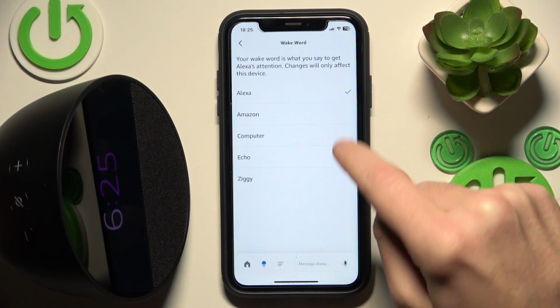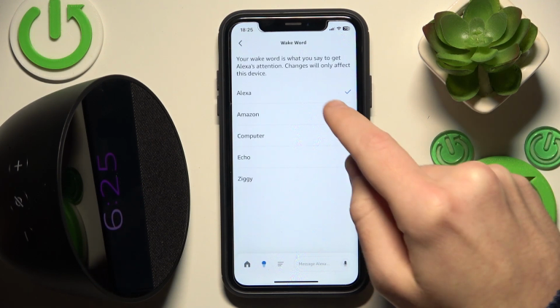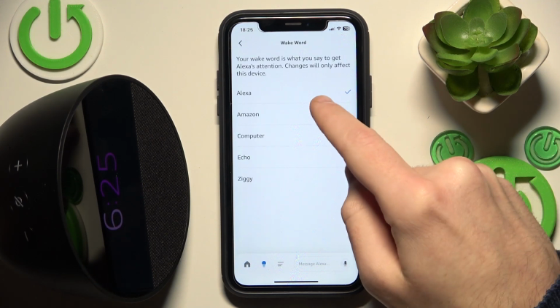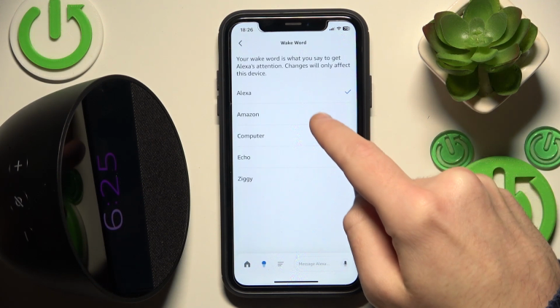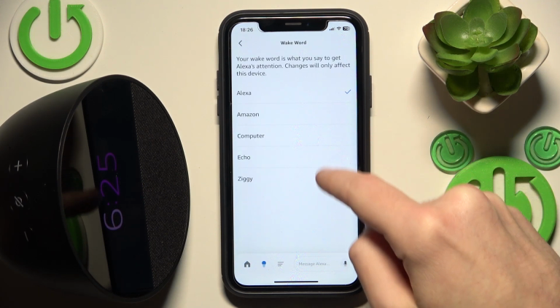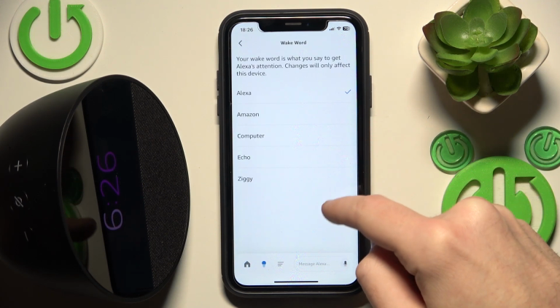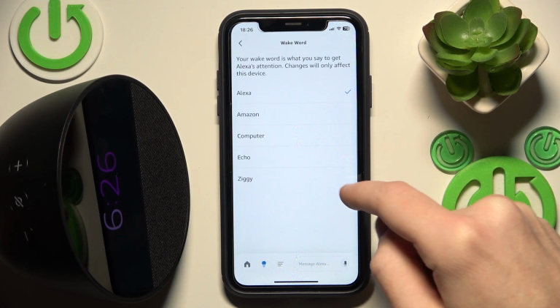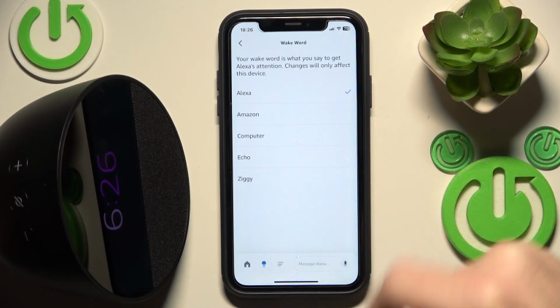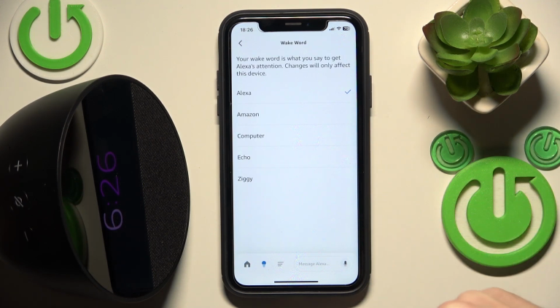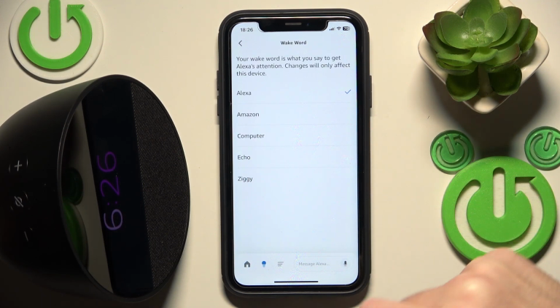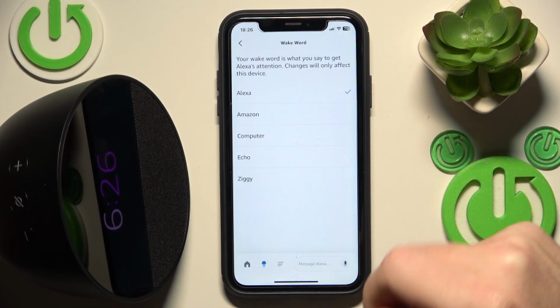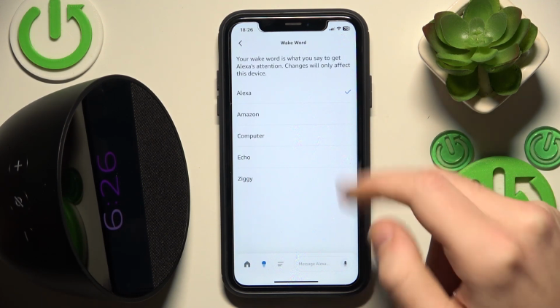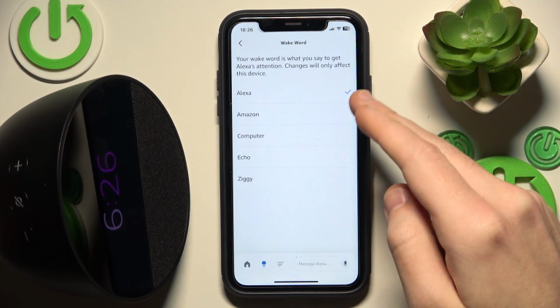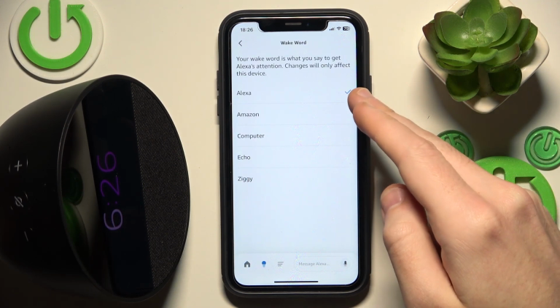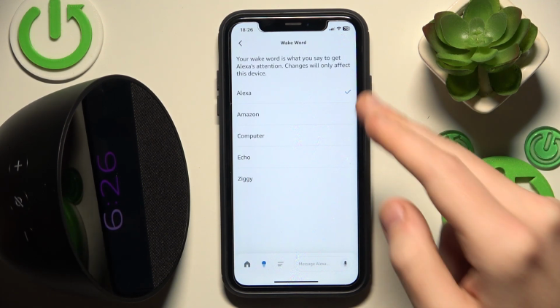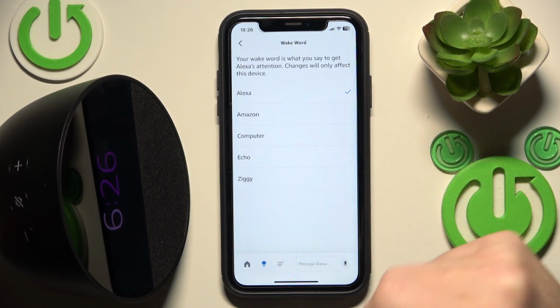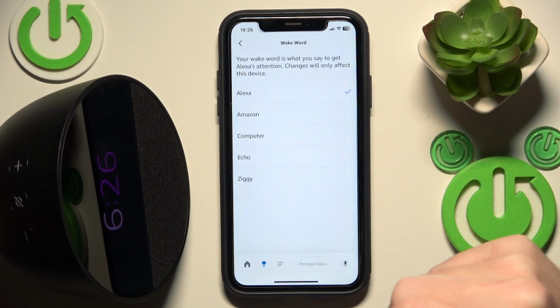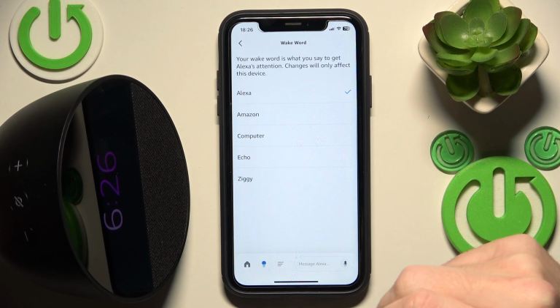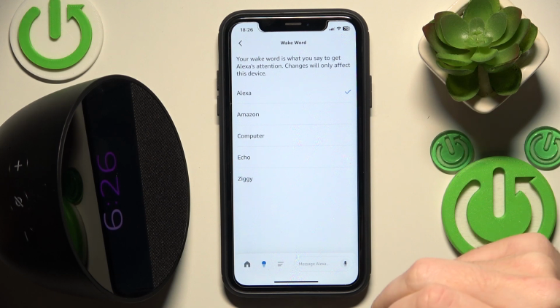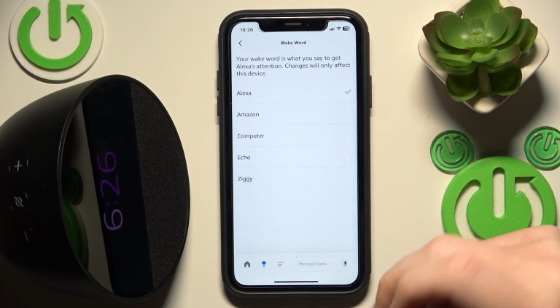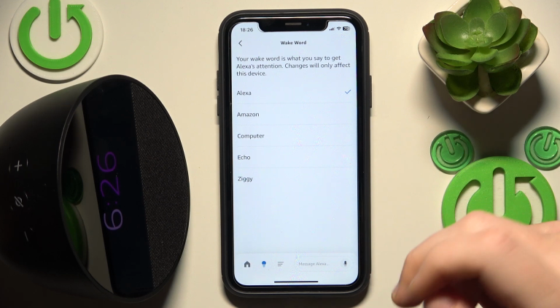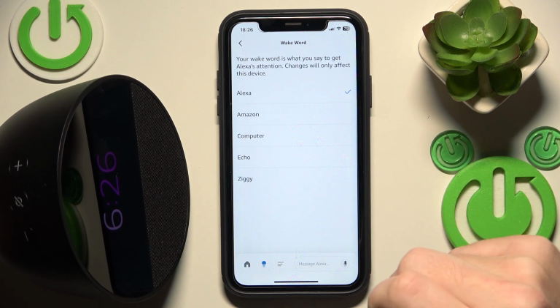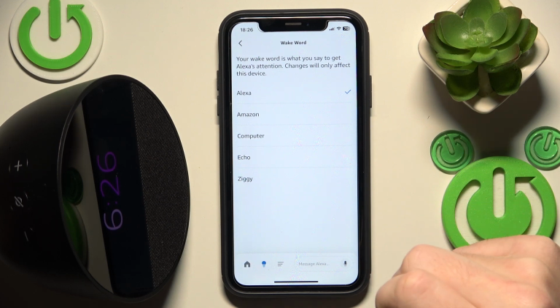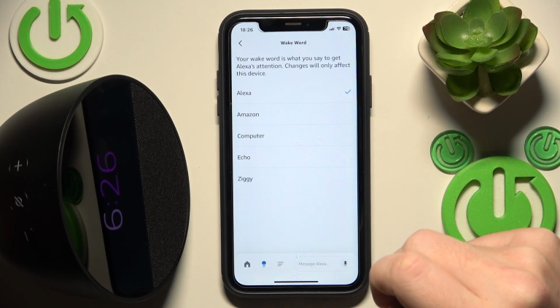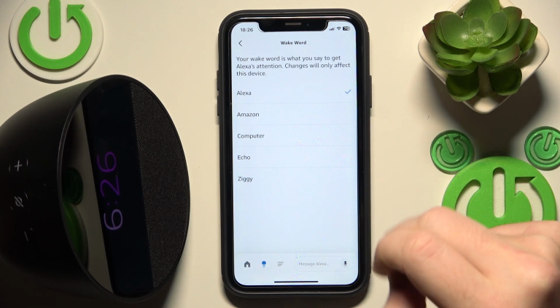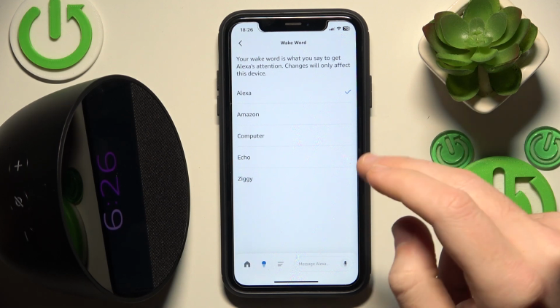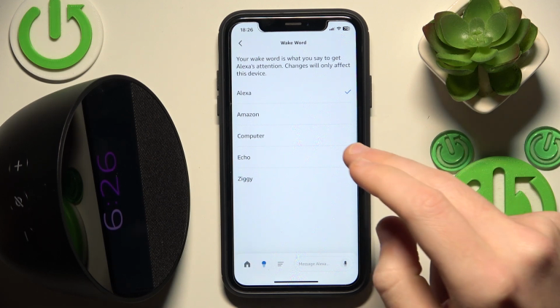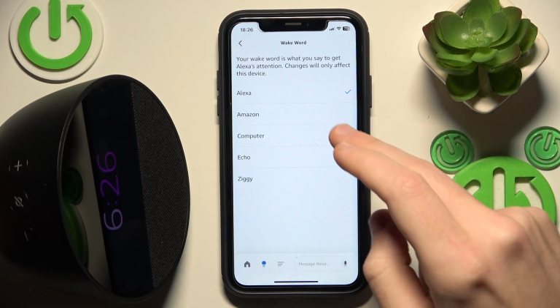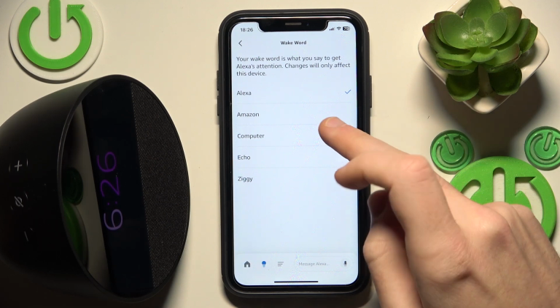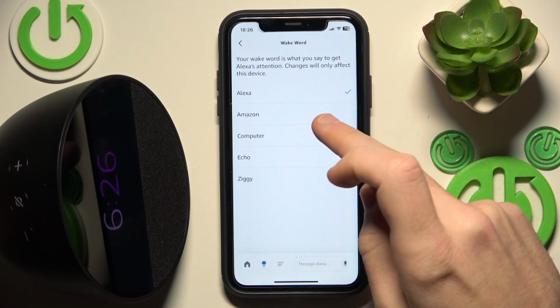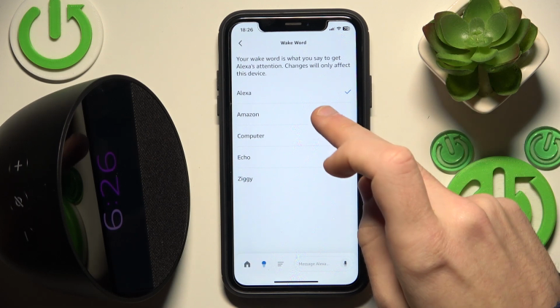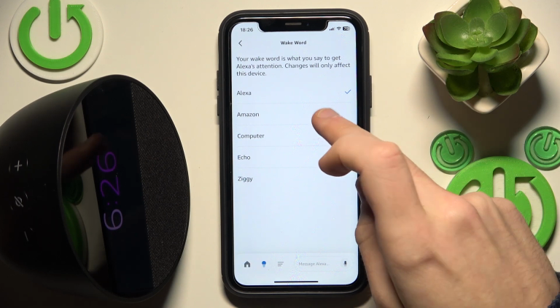Right here we have five presets. By default we have Alexa, but you can also change it — let's say to Amazon.